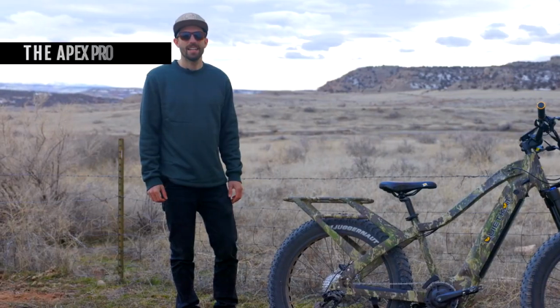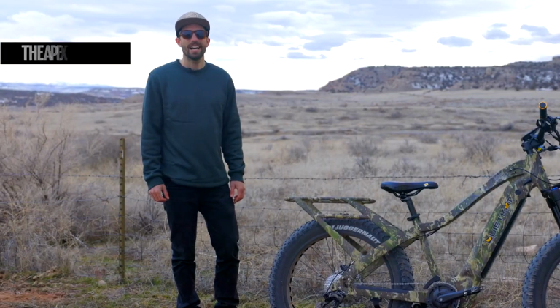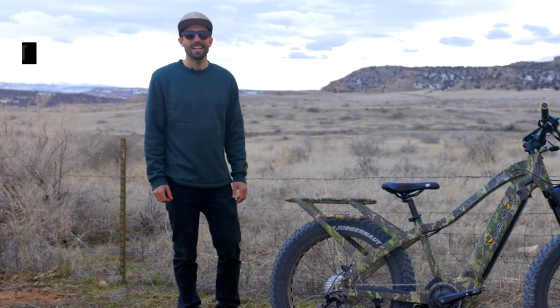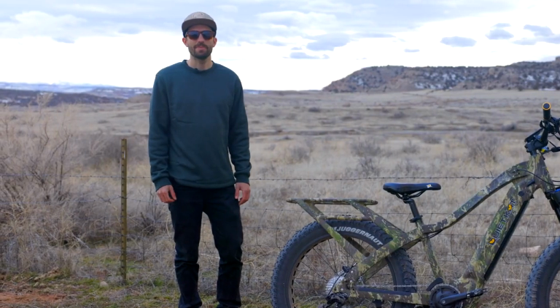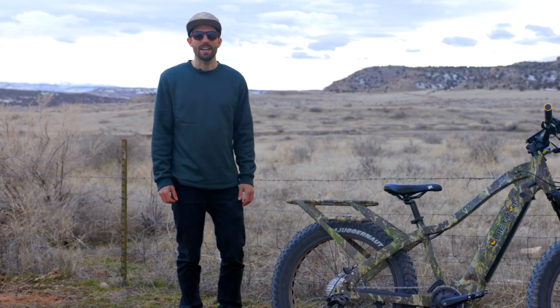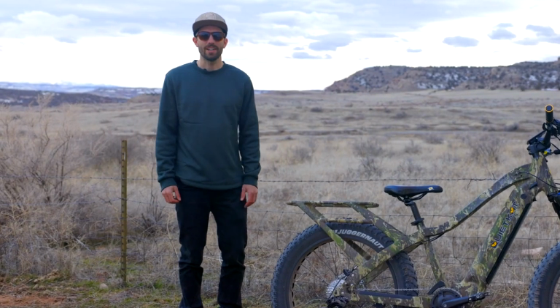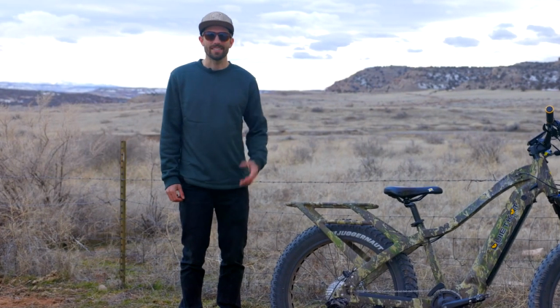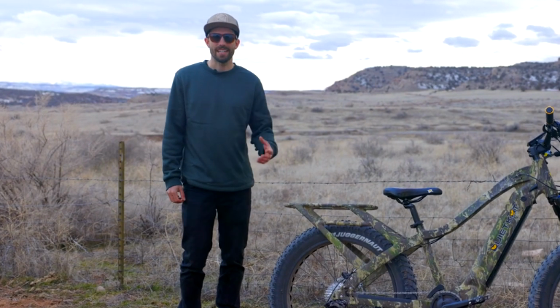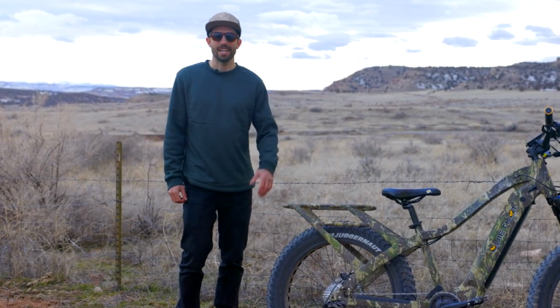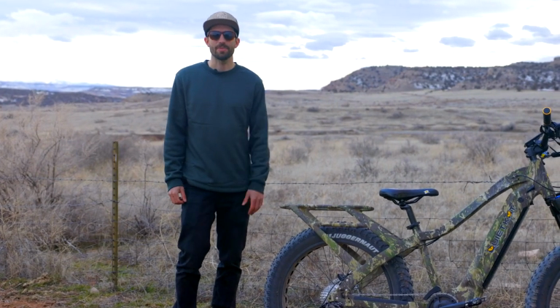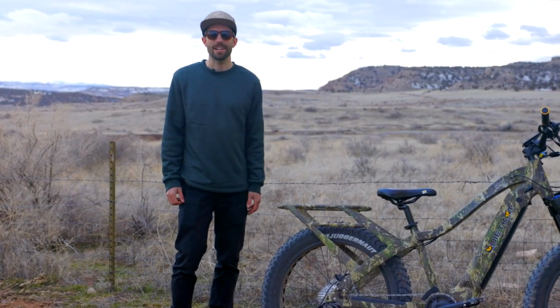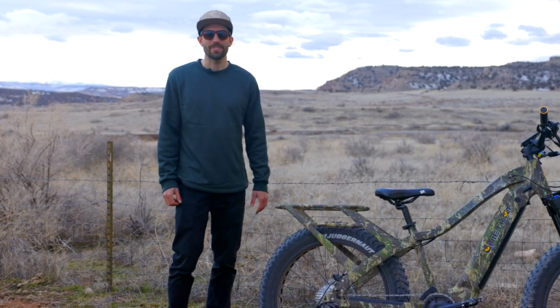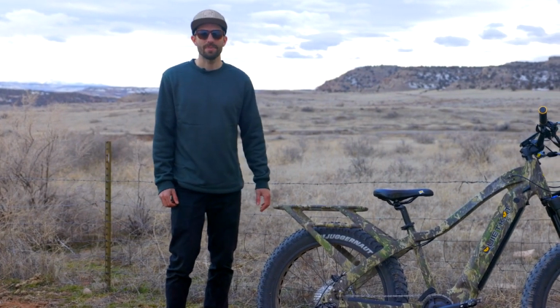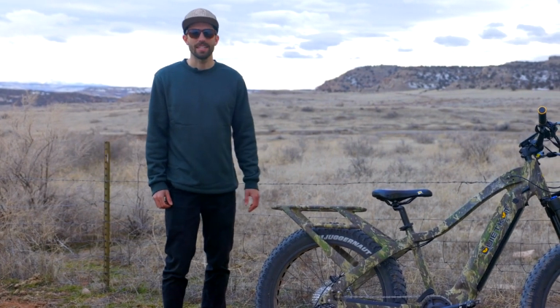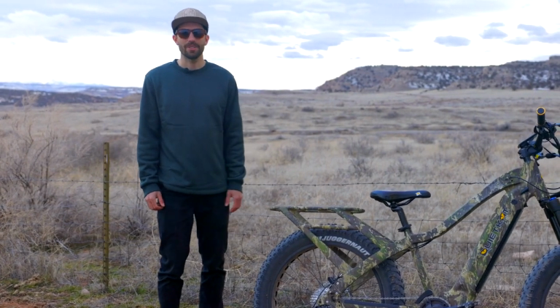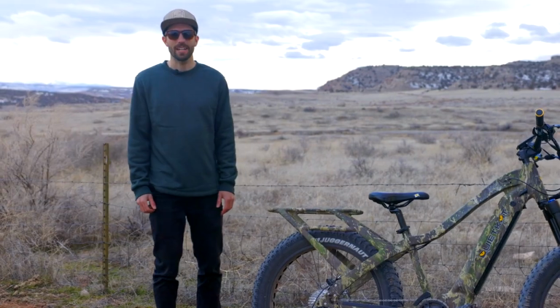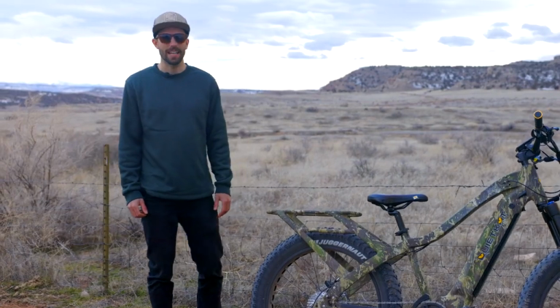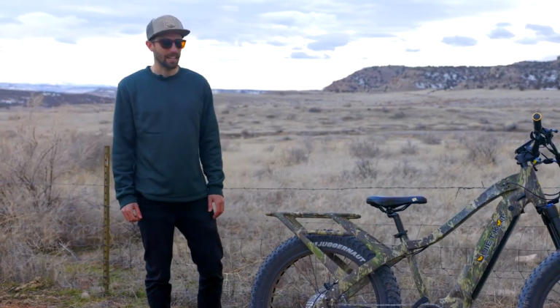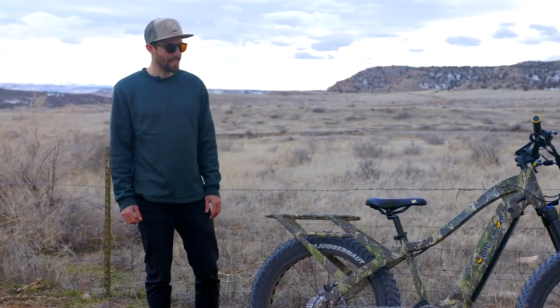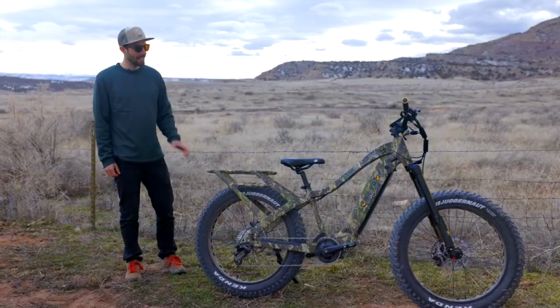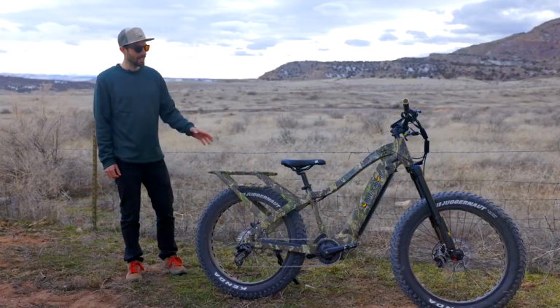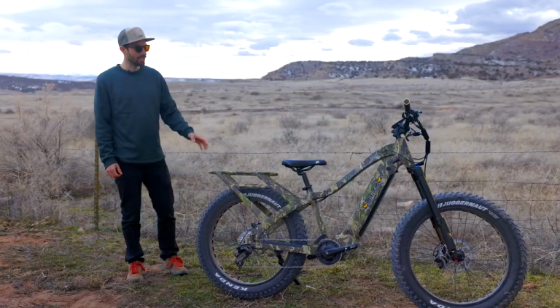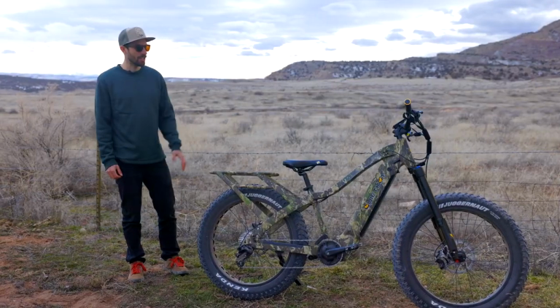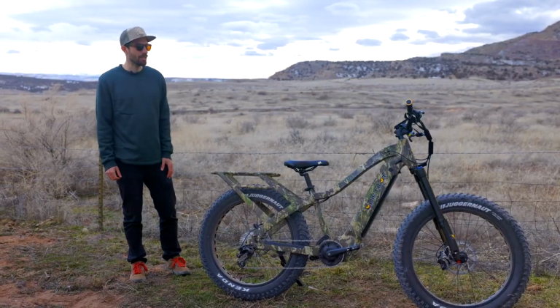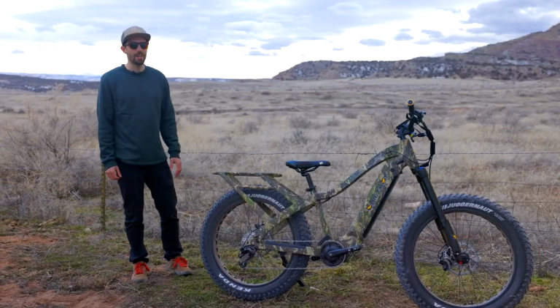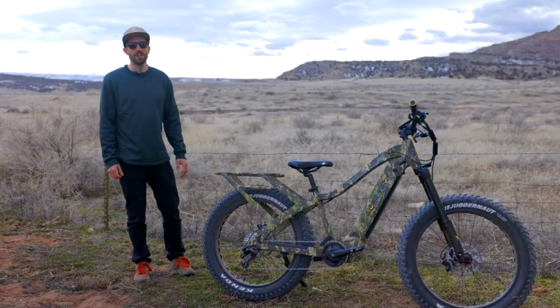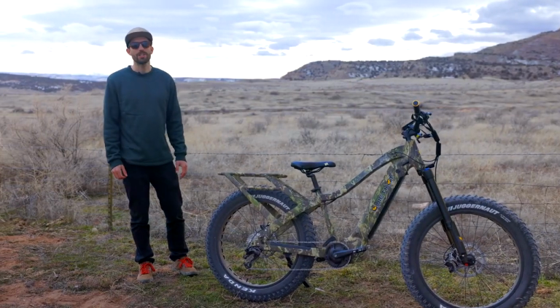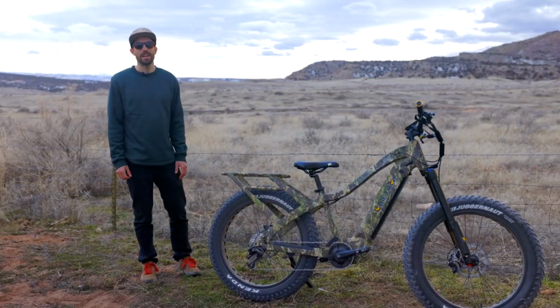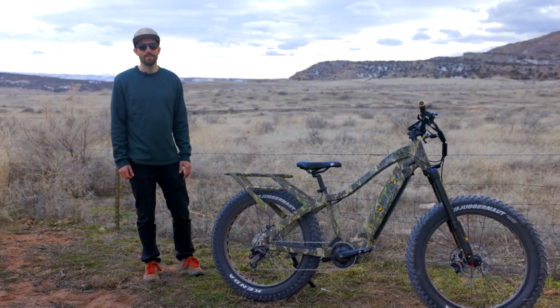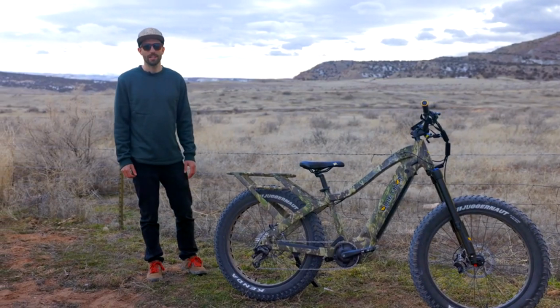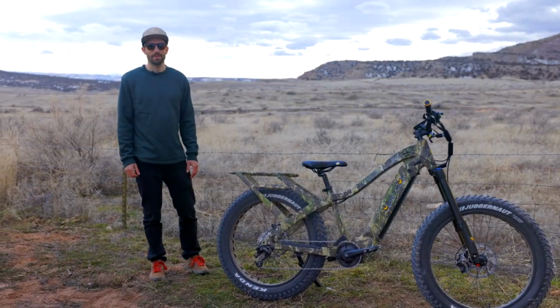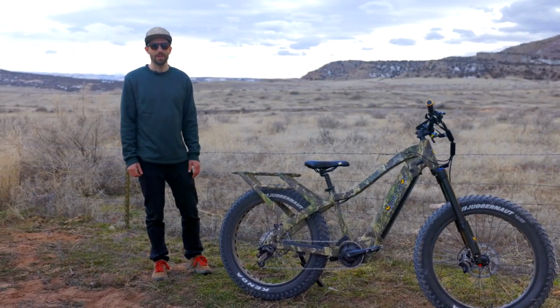Hi, I'm Stefan, Head of Product Development at QuietCat. Here to show you the all-new Apex Pro.